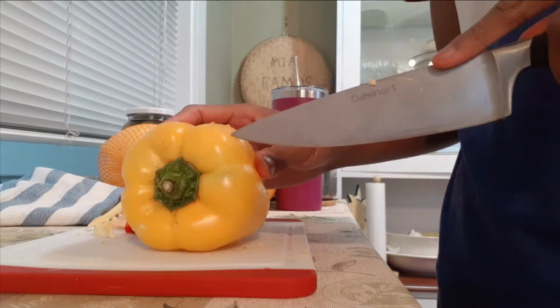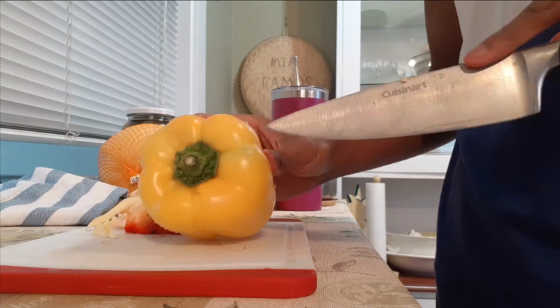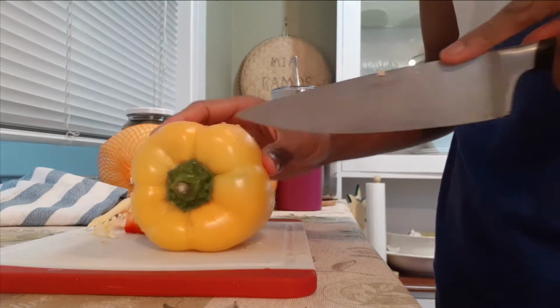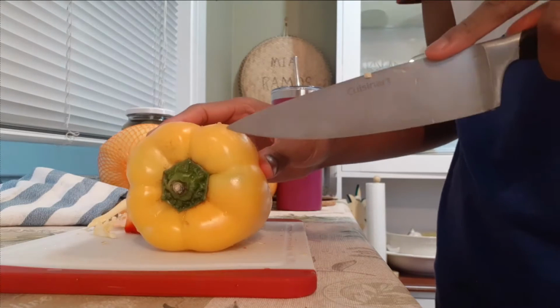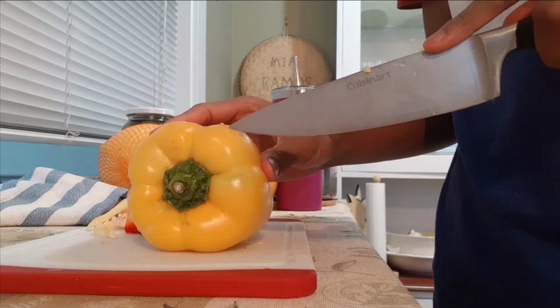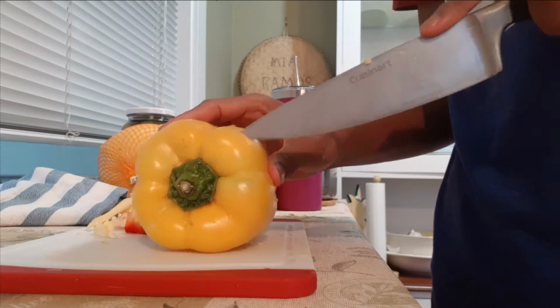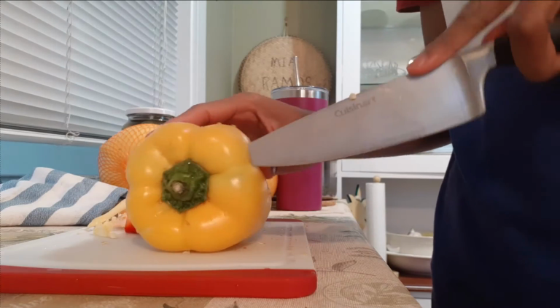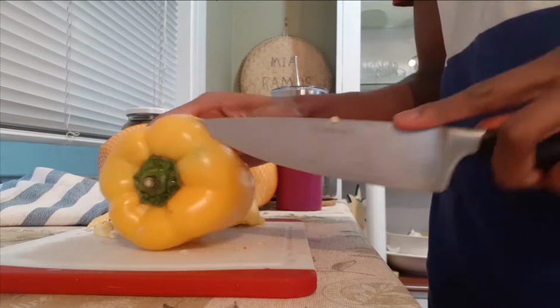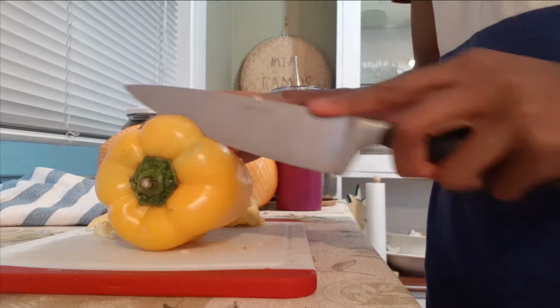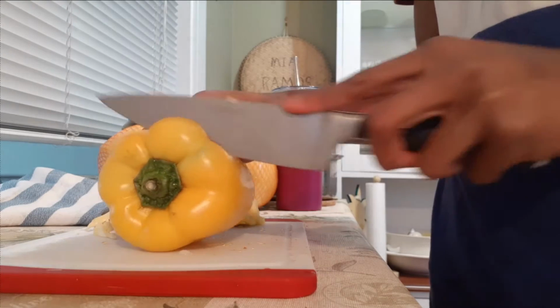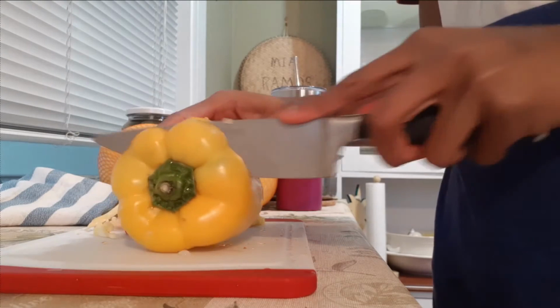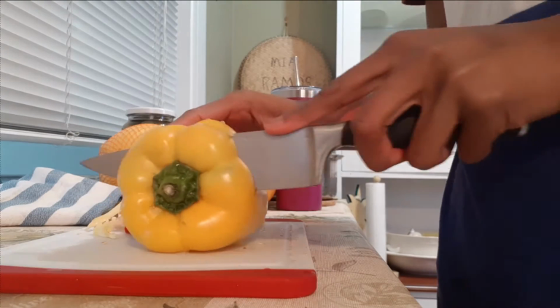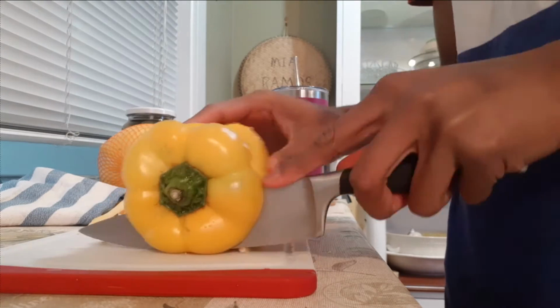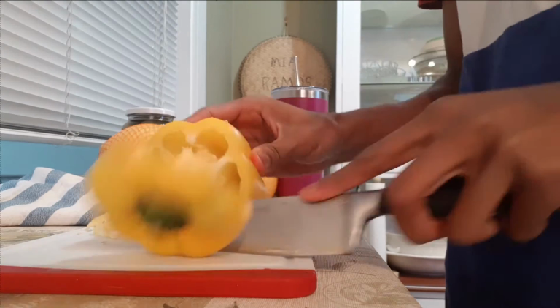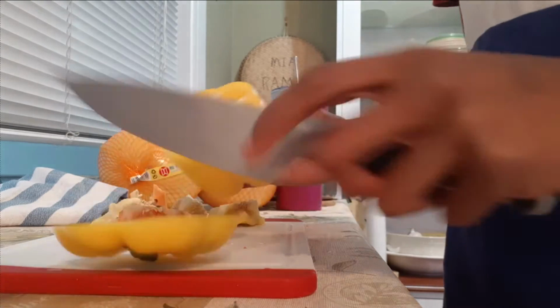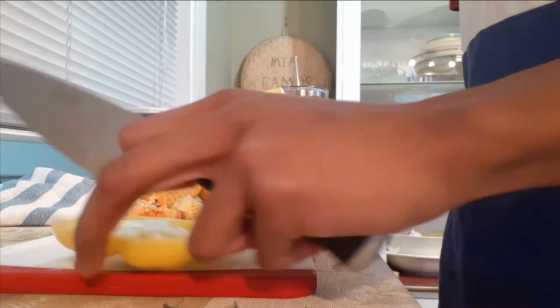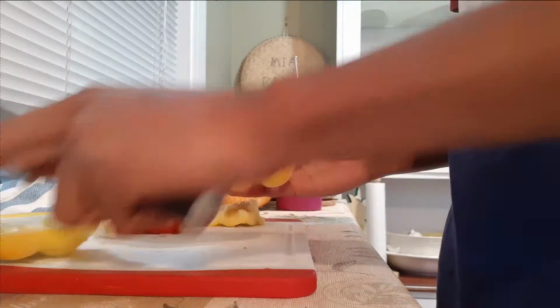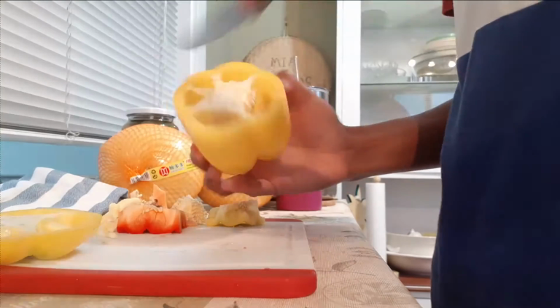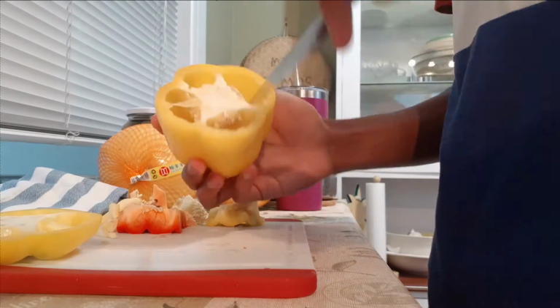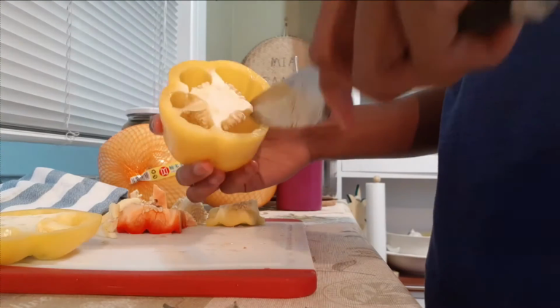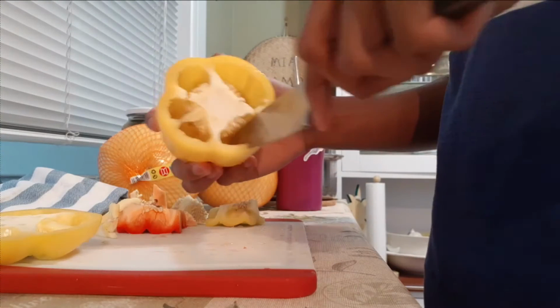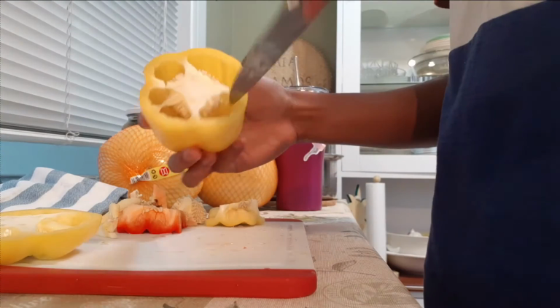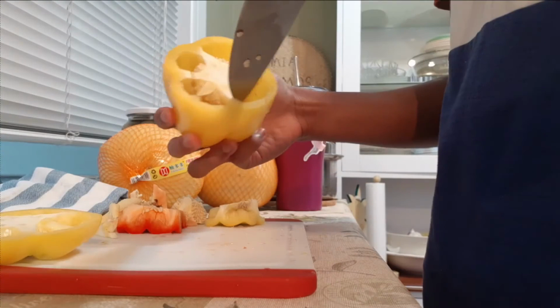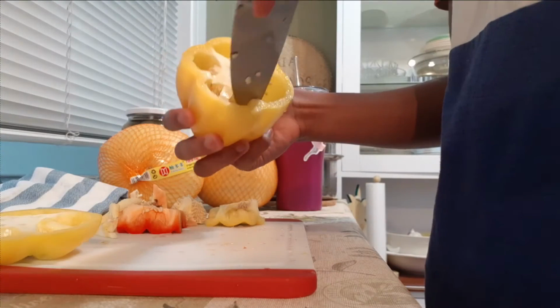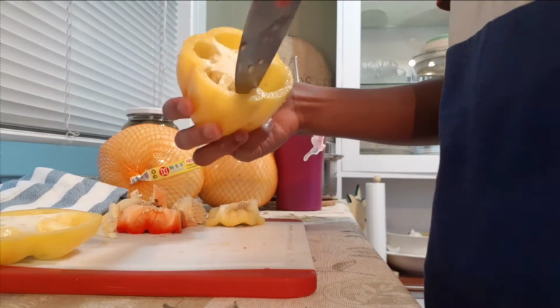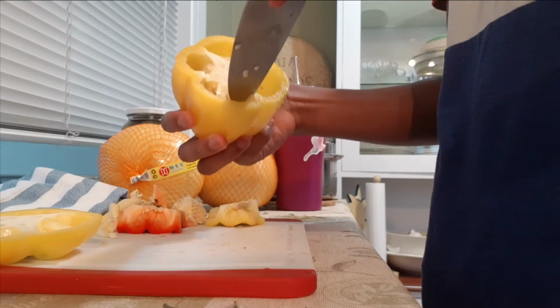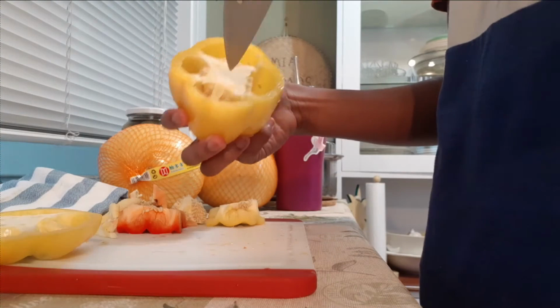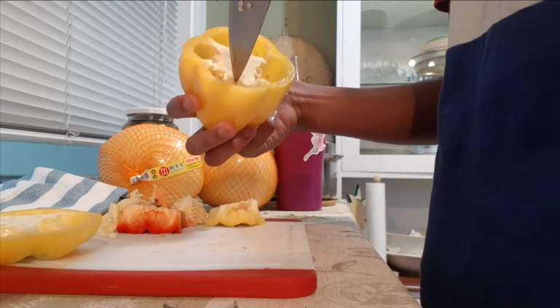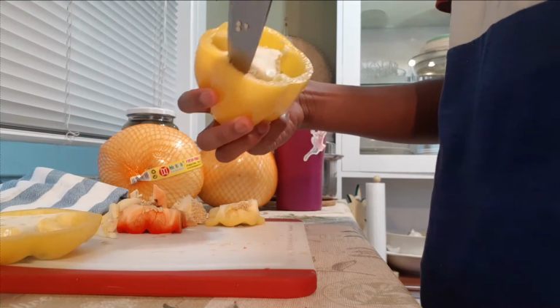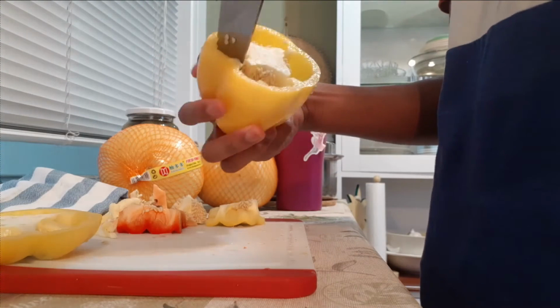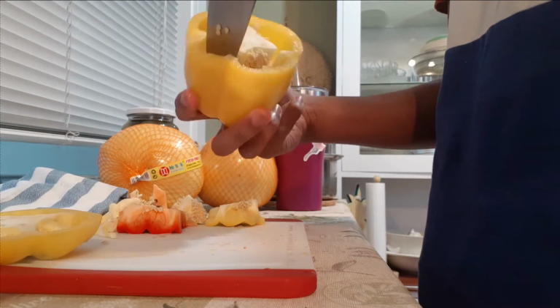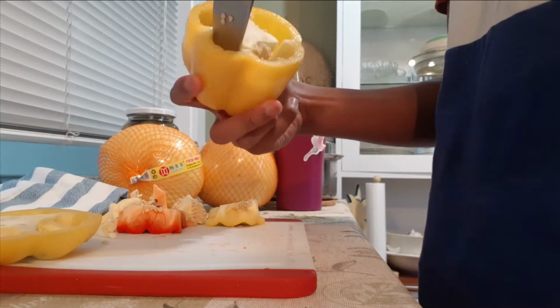Then I started cutting the bell peppers — first I just cut the top off and then took the insides out.